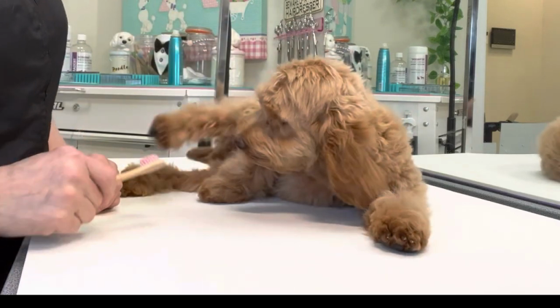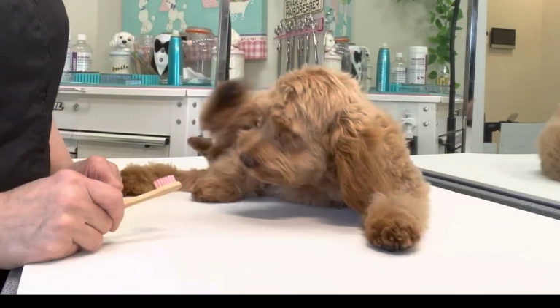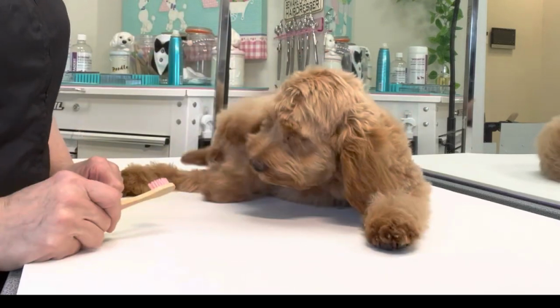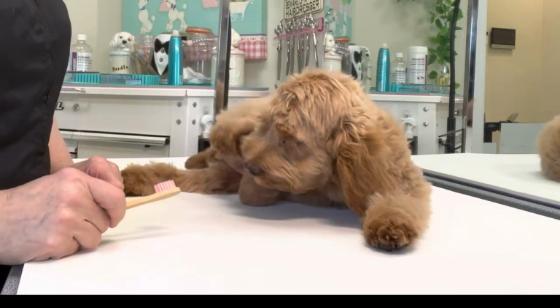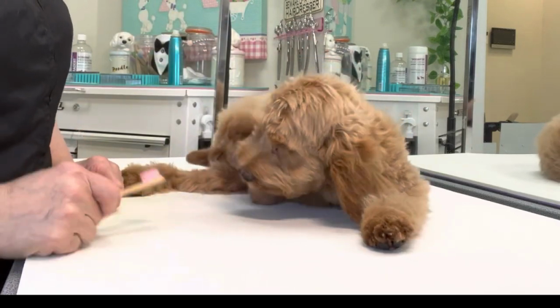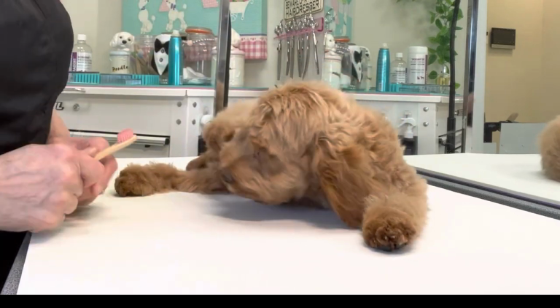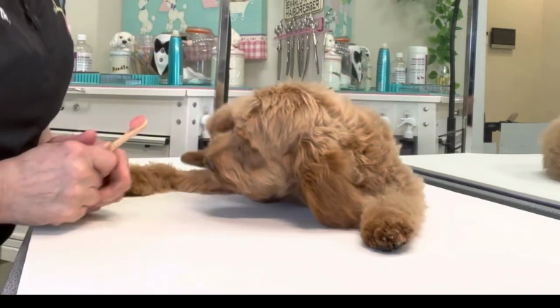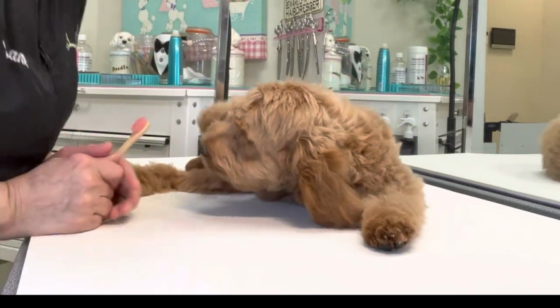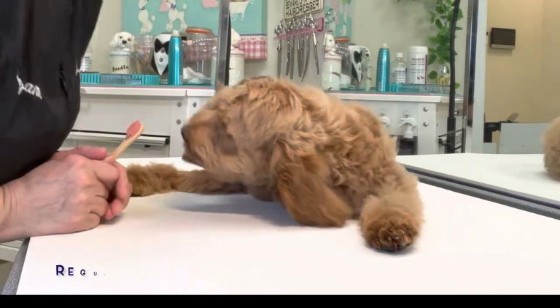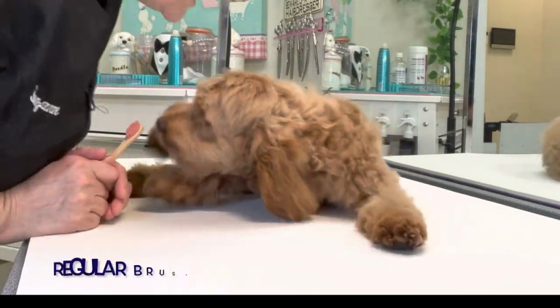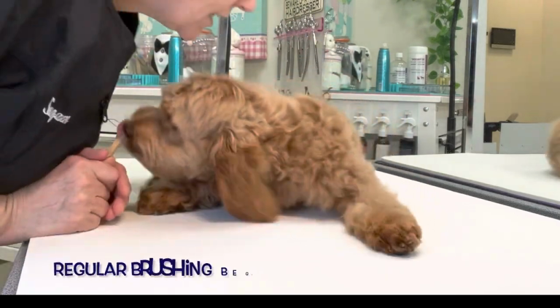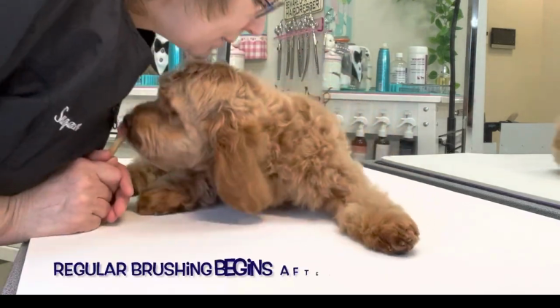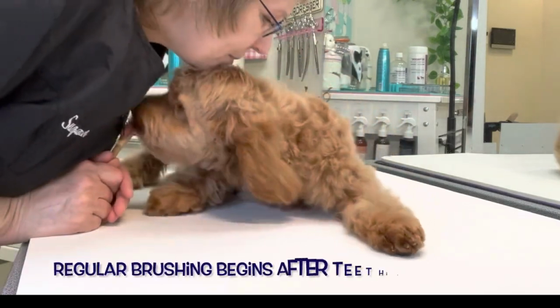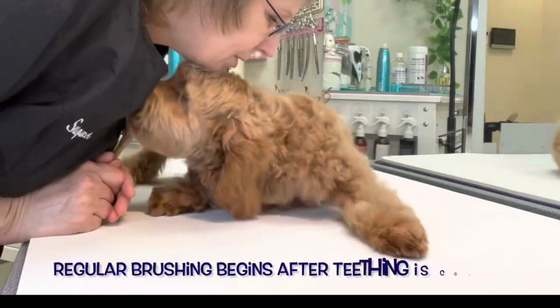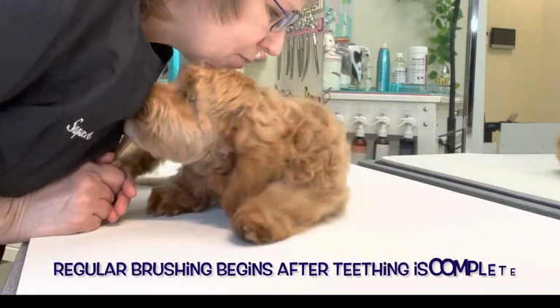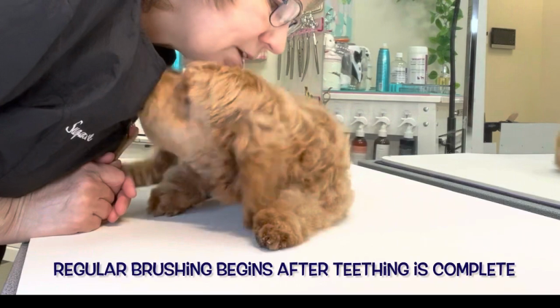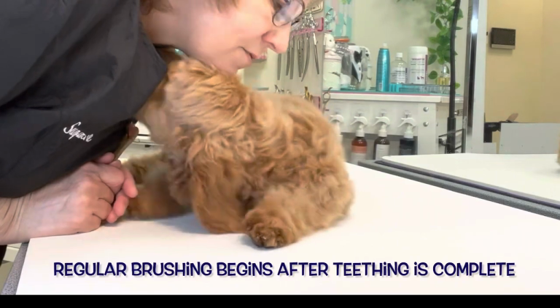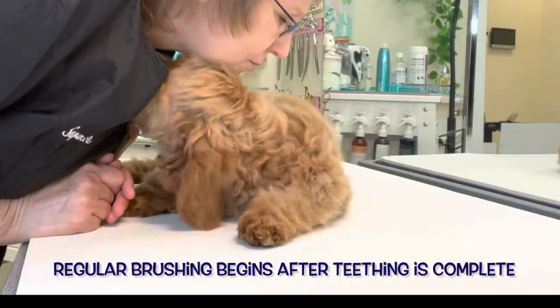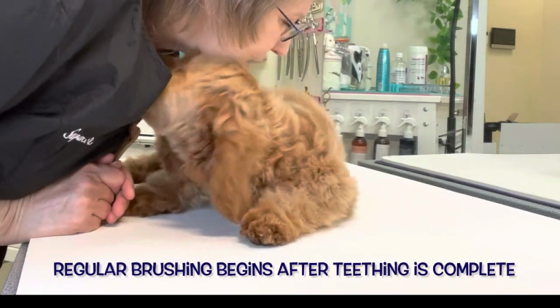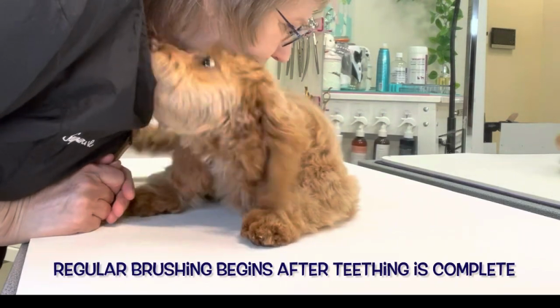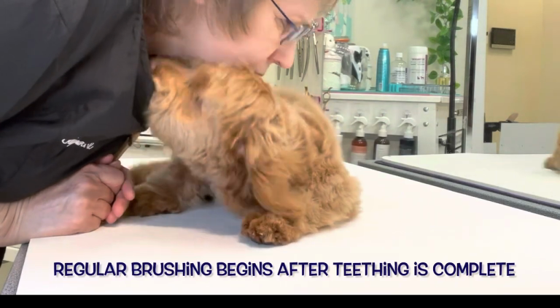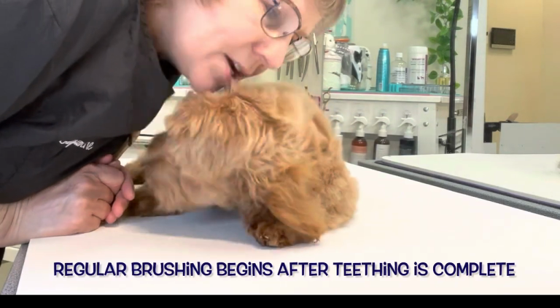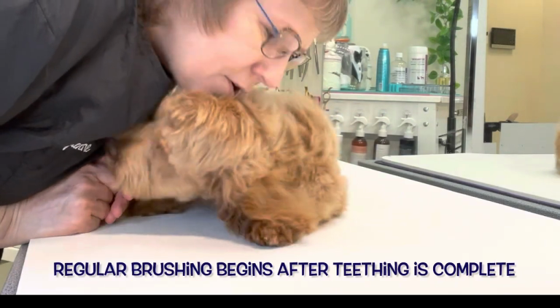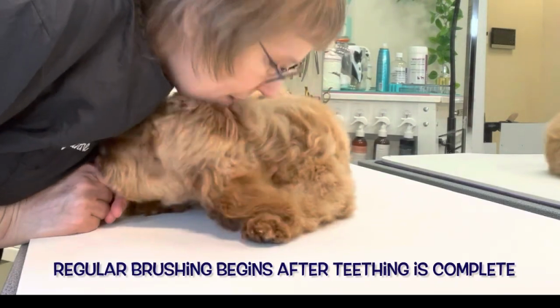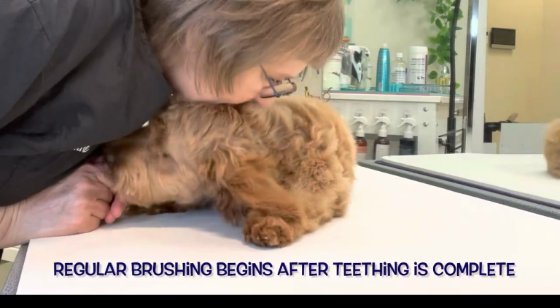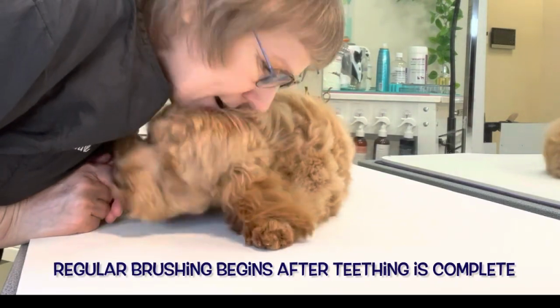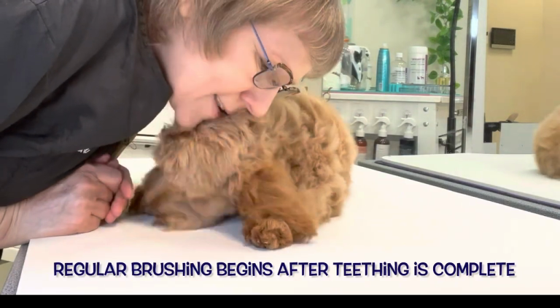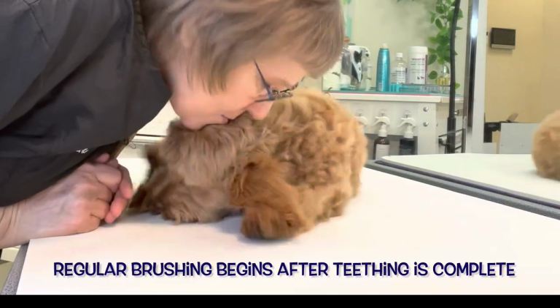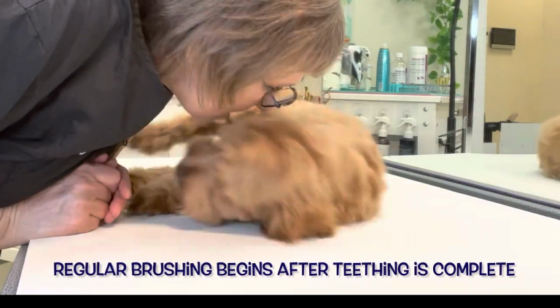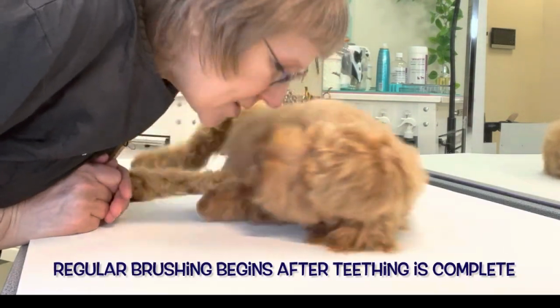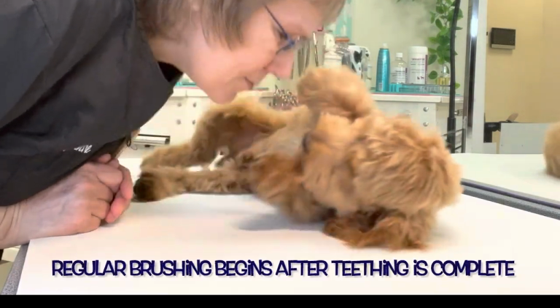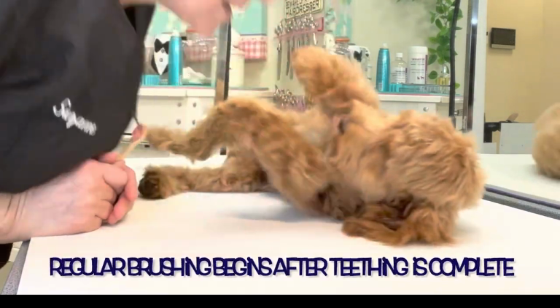Then praise him and tell him it was a wonderful, wonderful job. Yes it was.